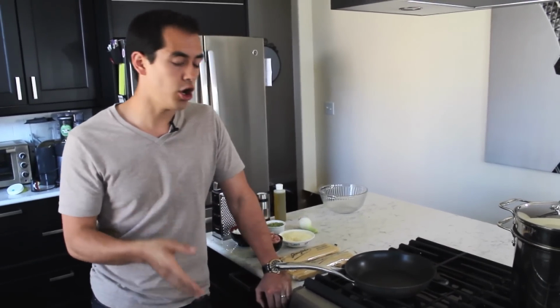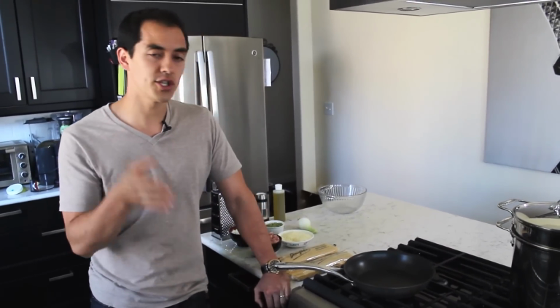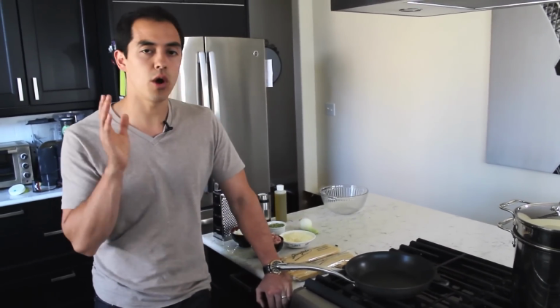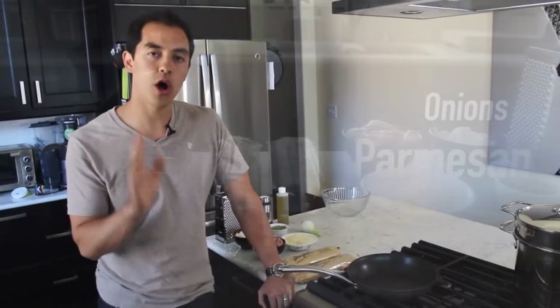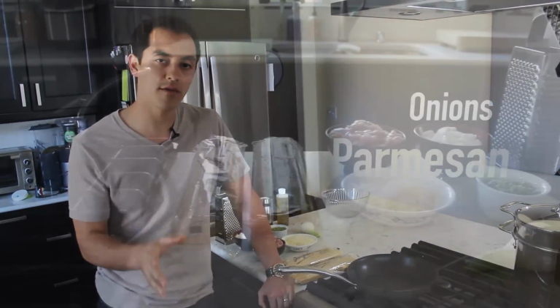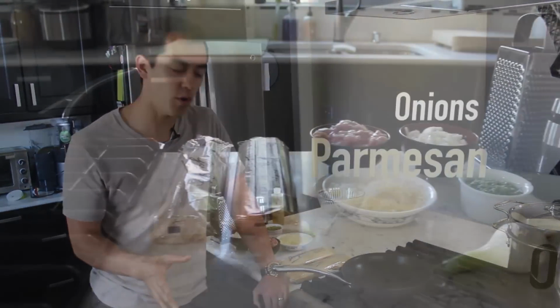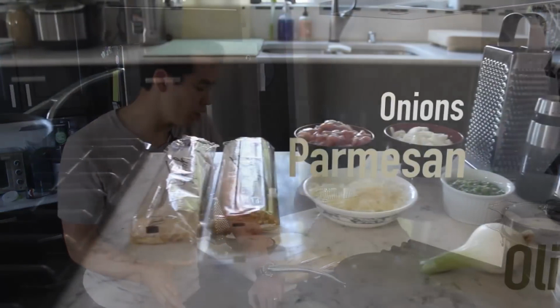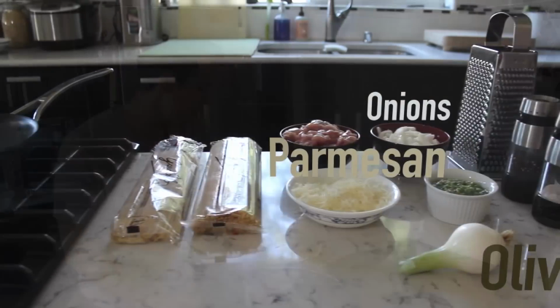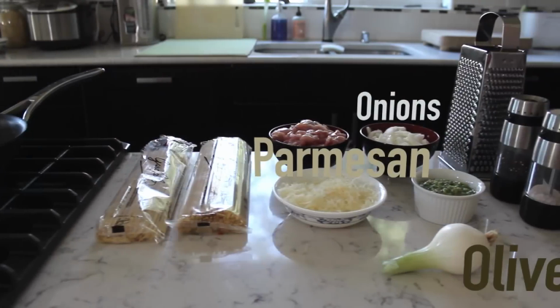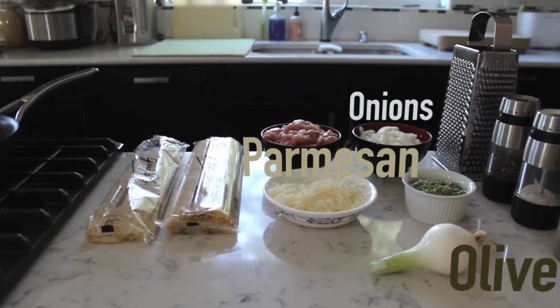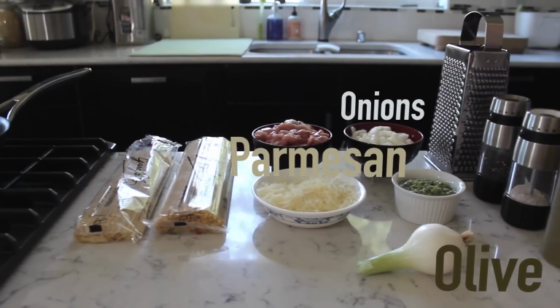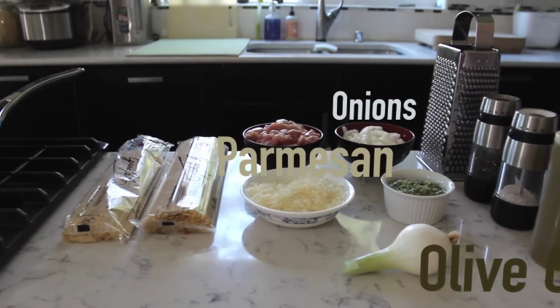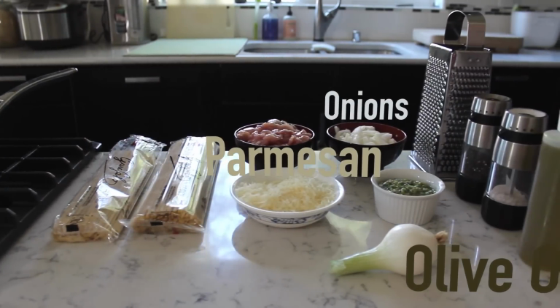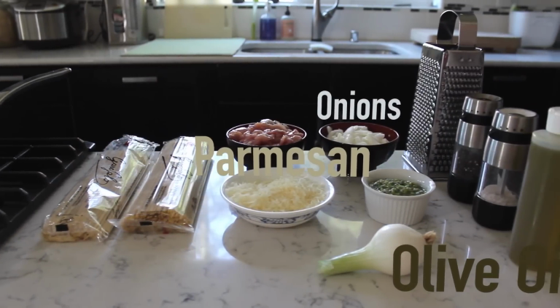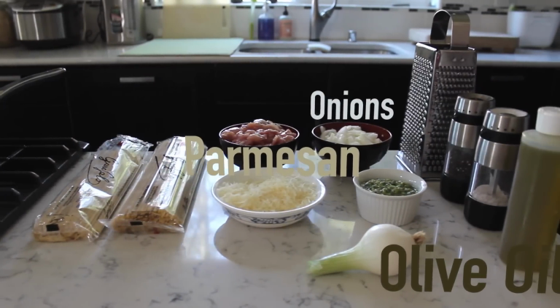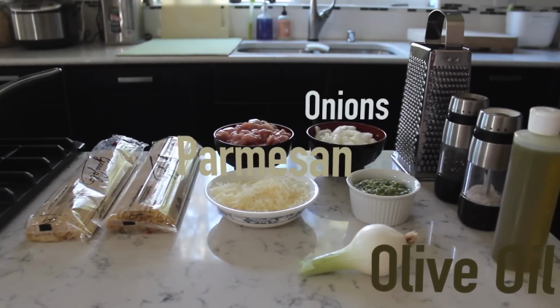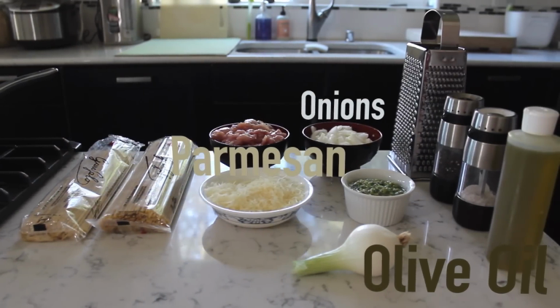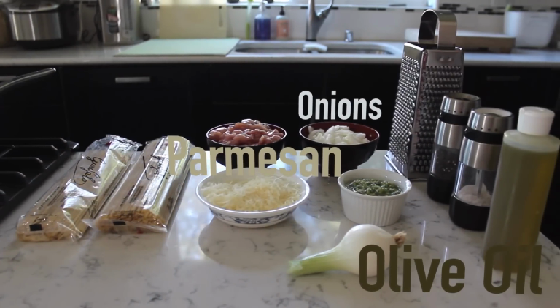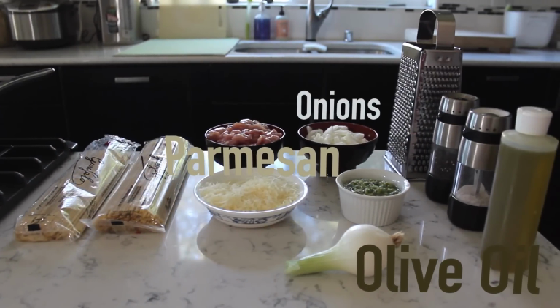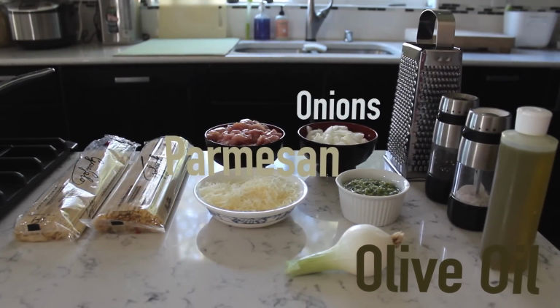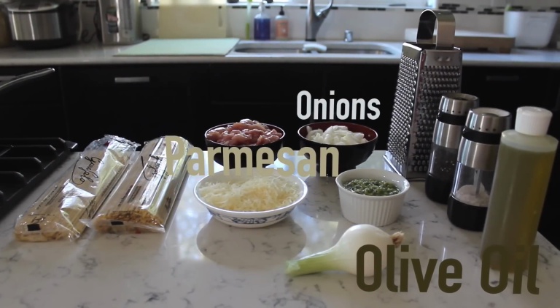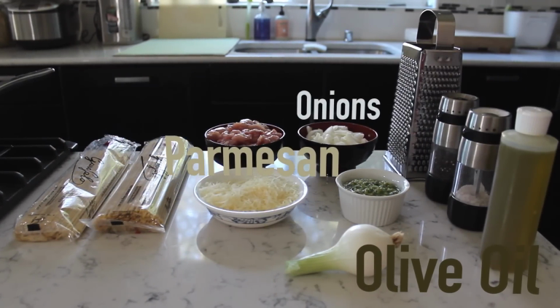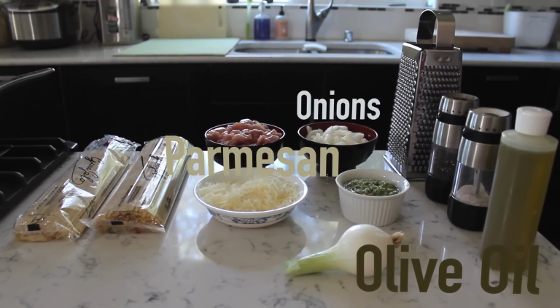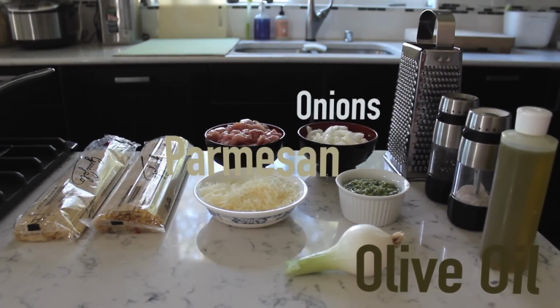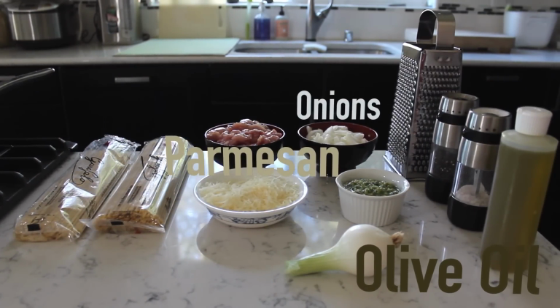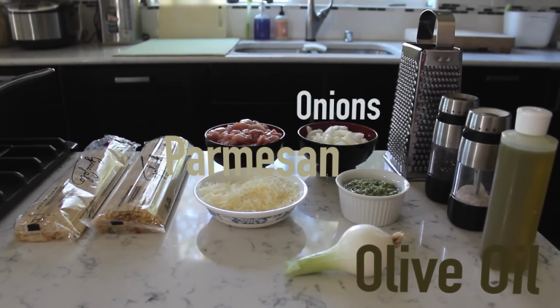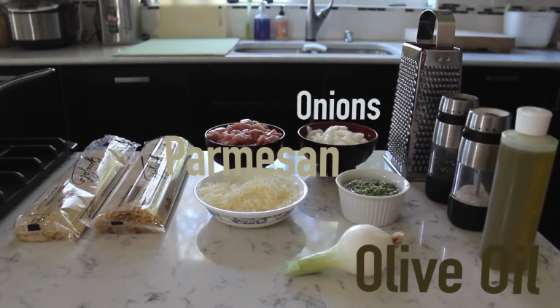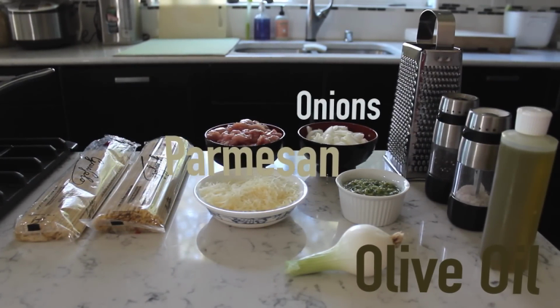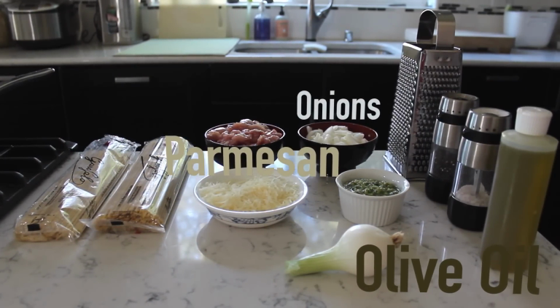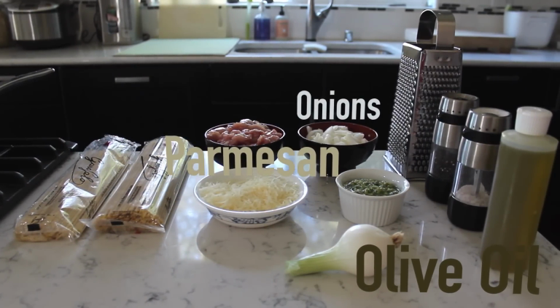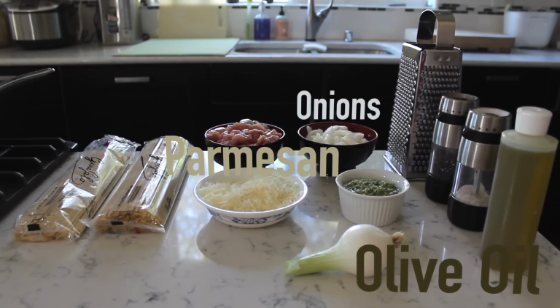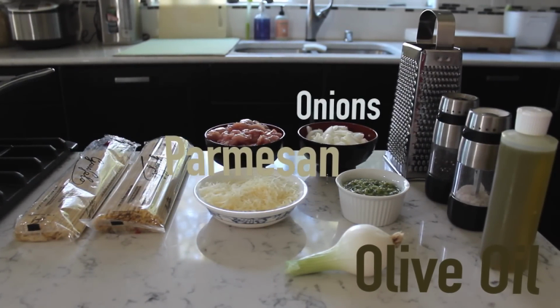Also olive oil, parmesan cheese, cut up onions, and salt and pepper.